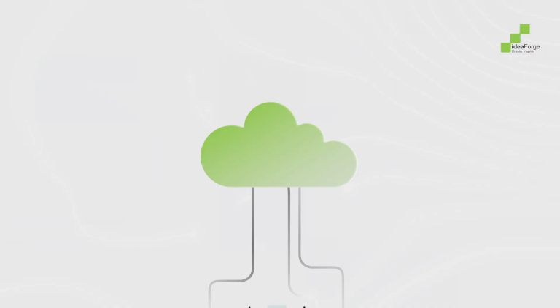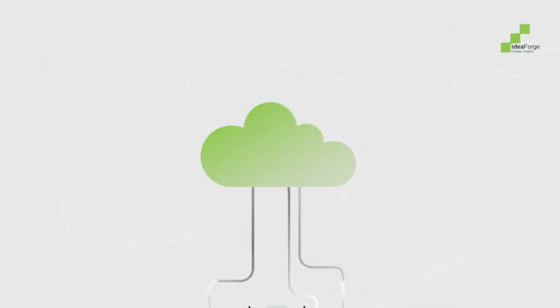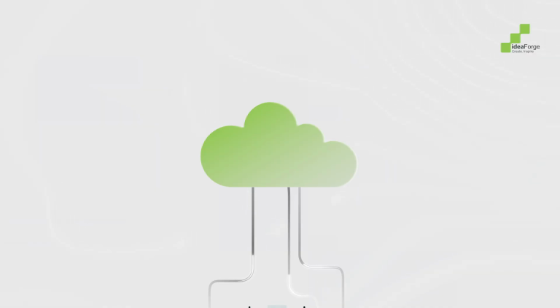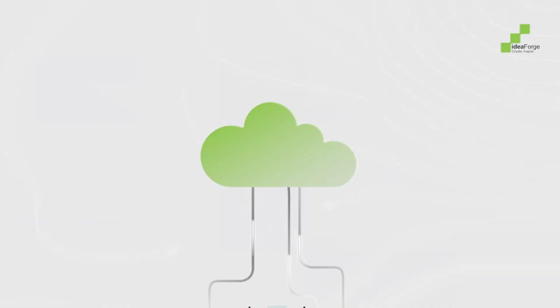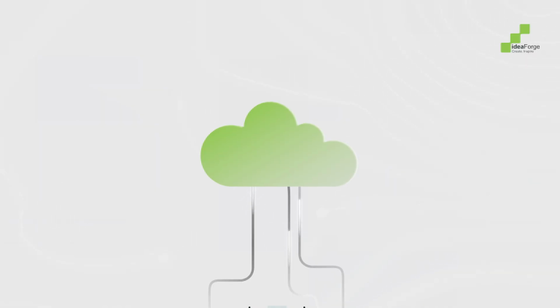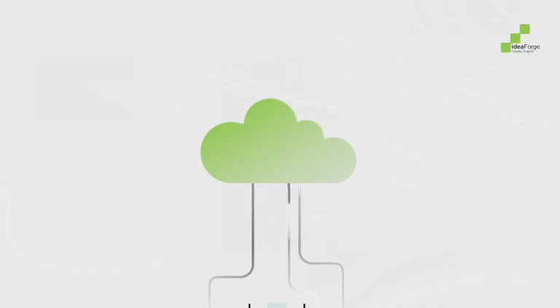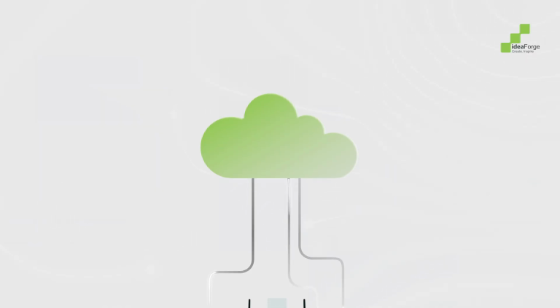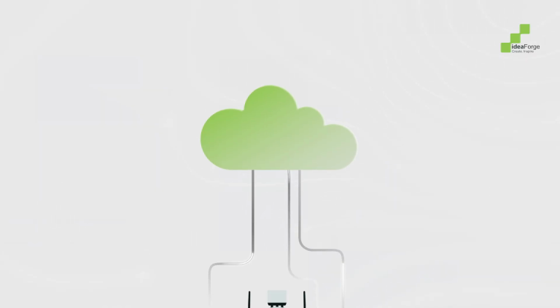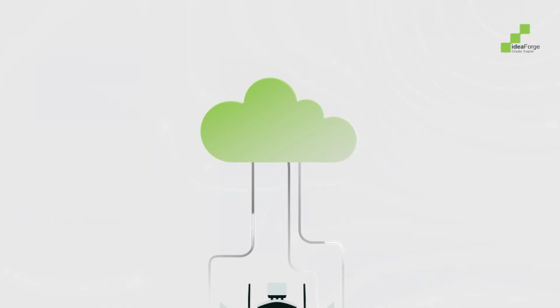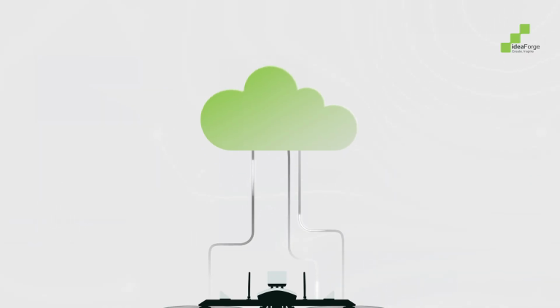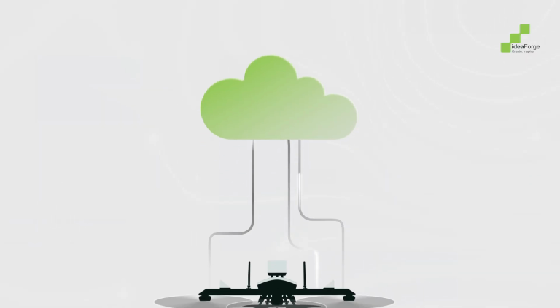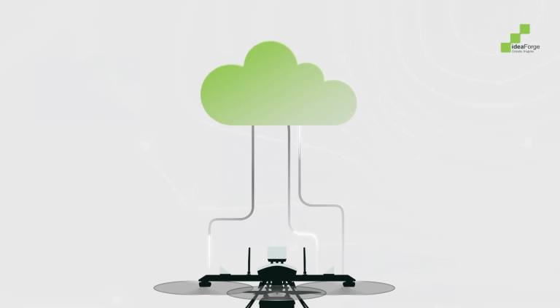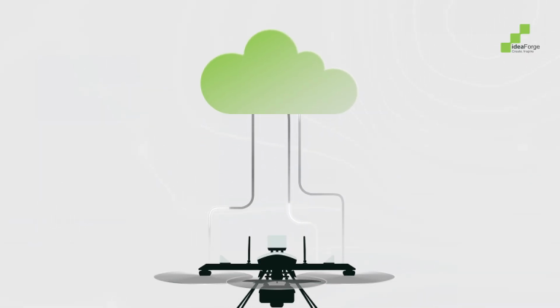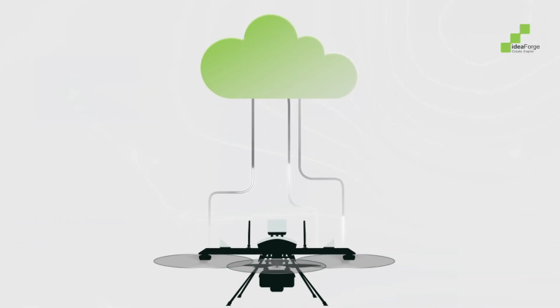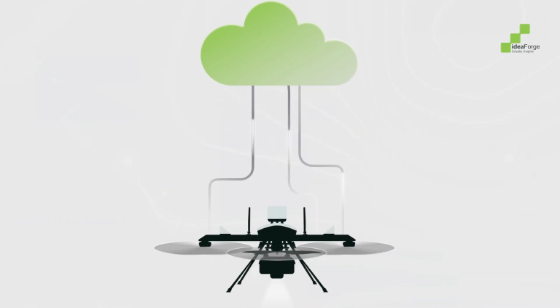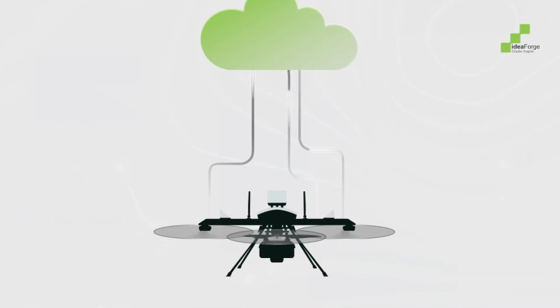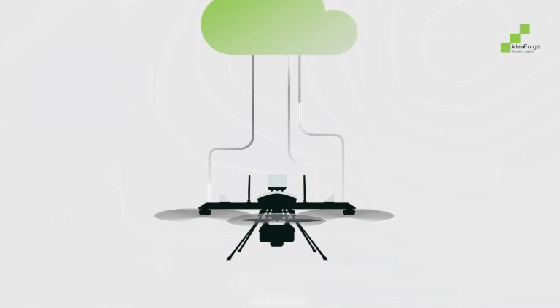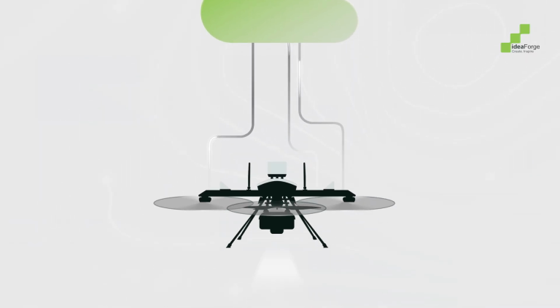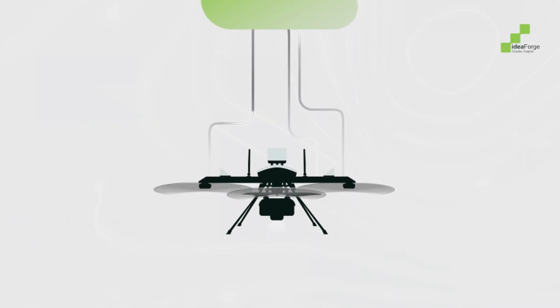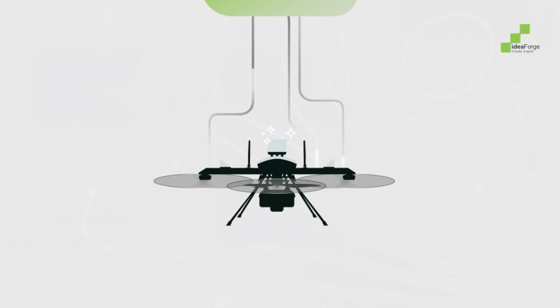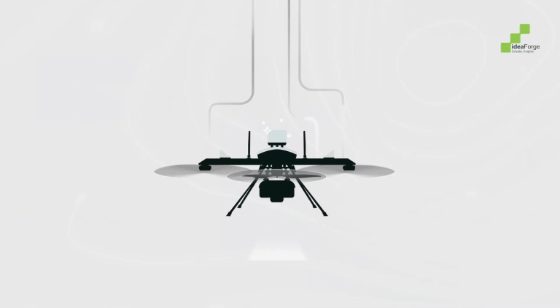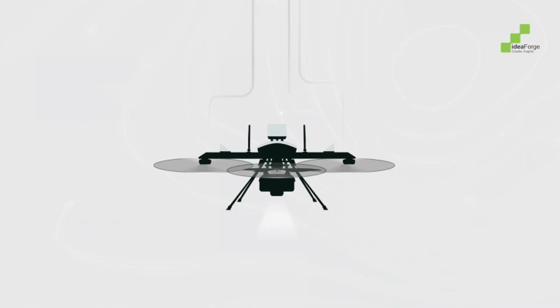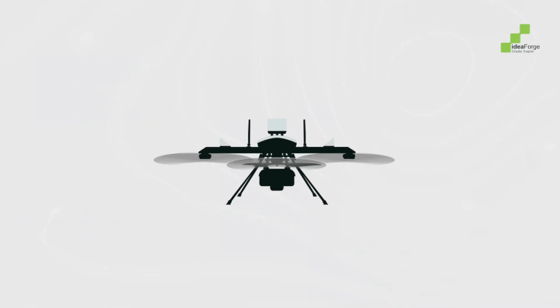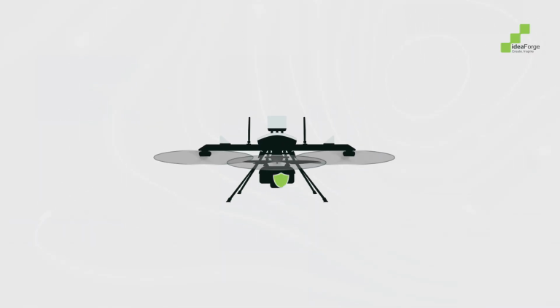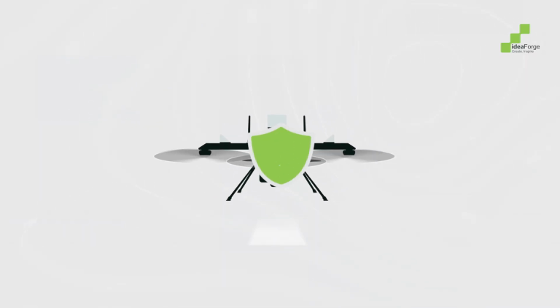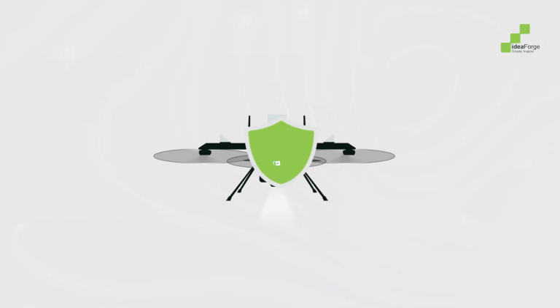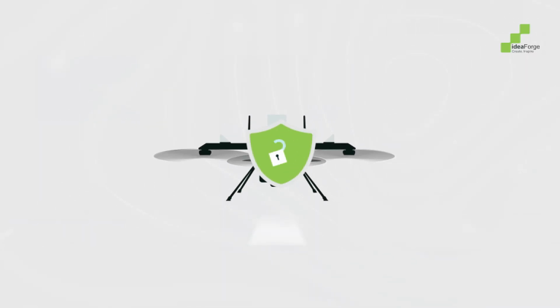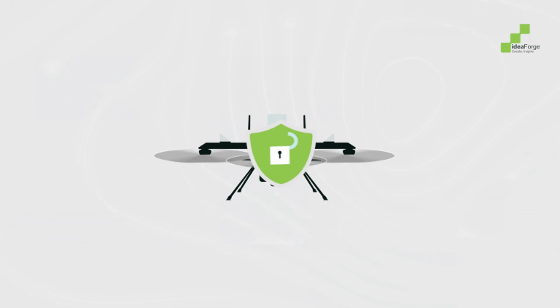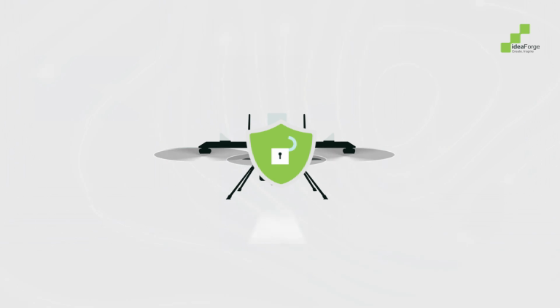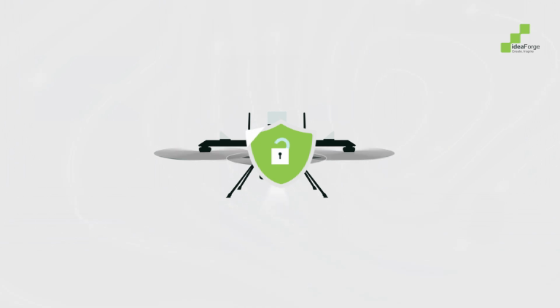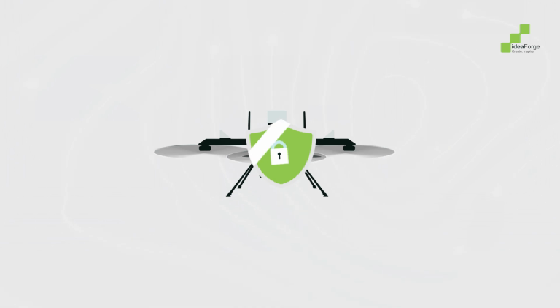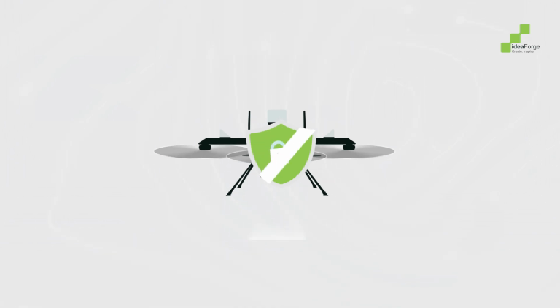Once uploaded, local storage is cleared, keeping your drone memory clean and ready.